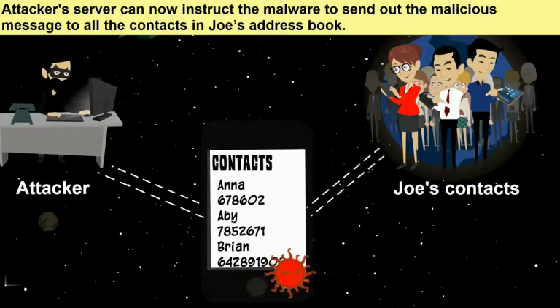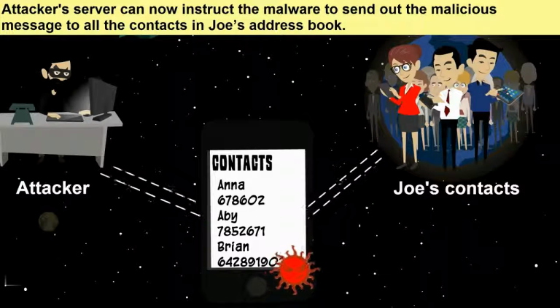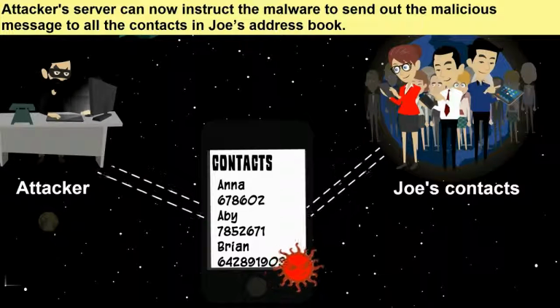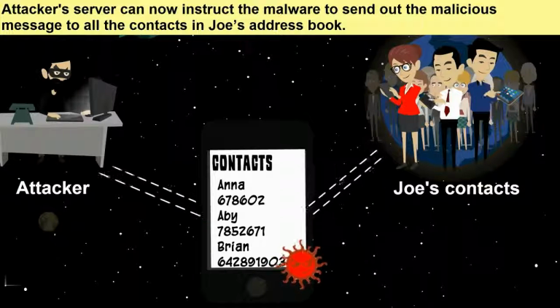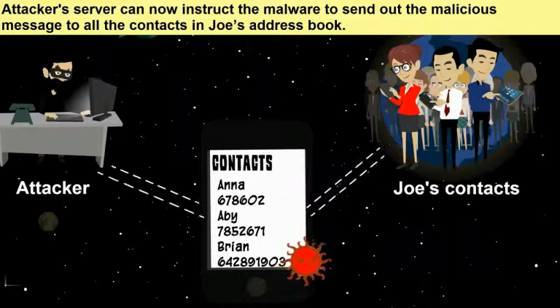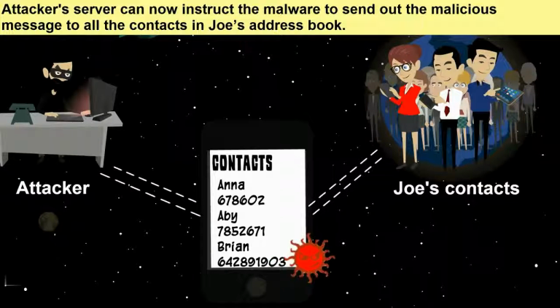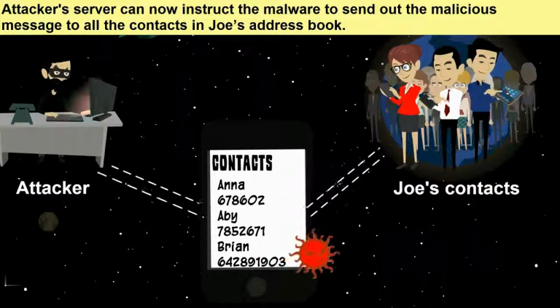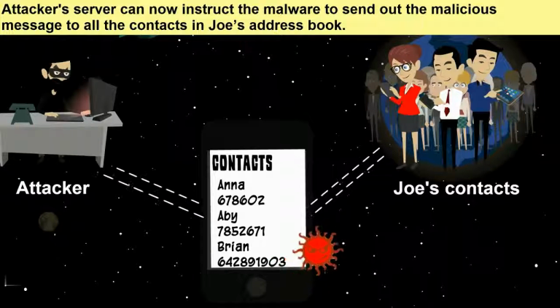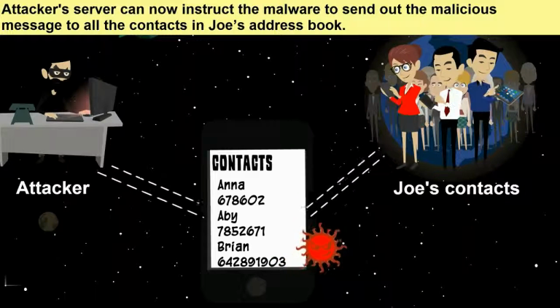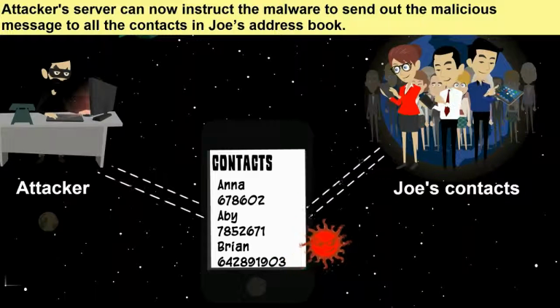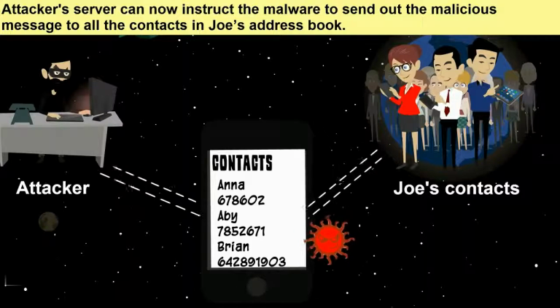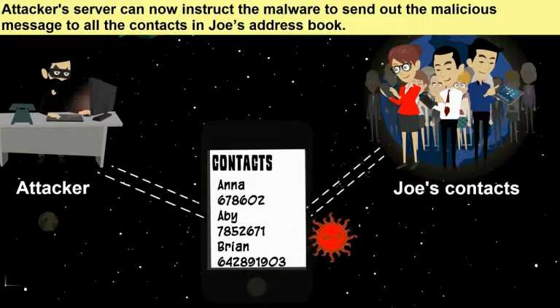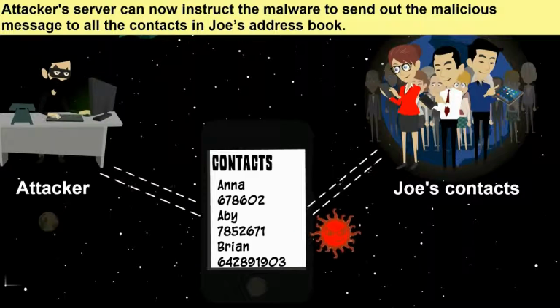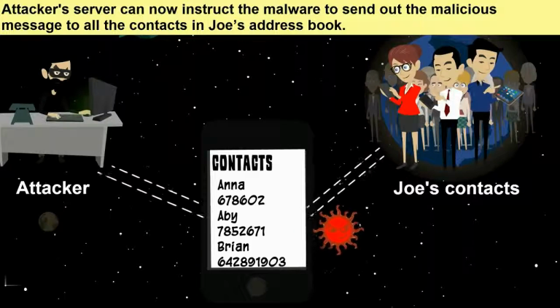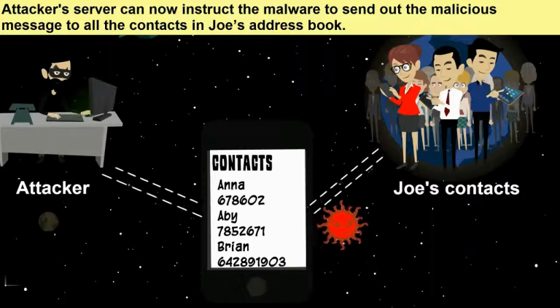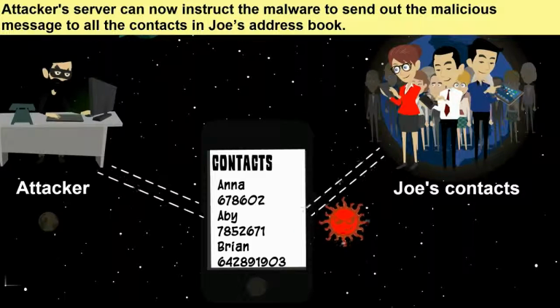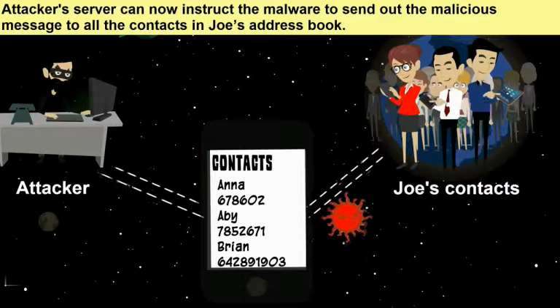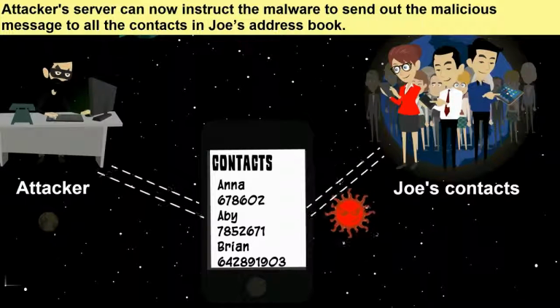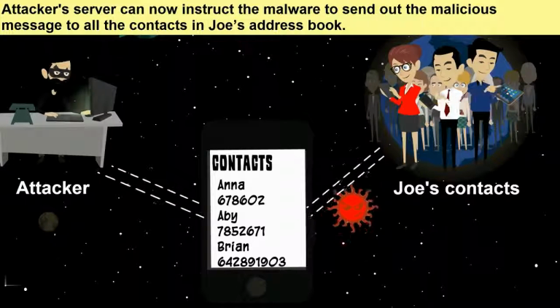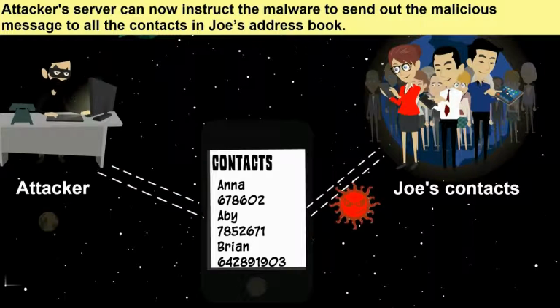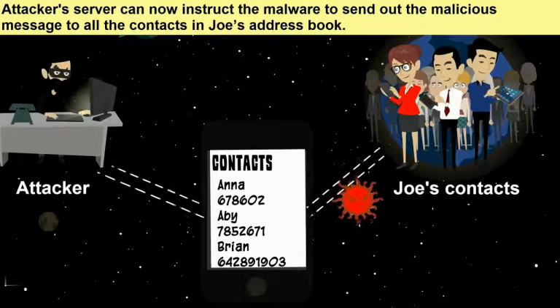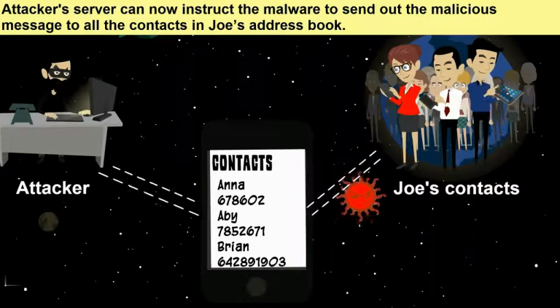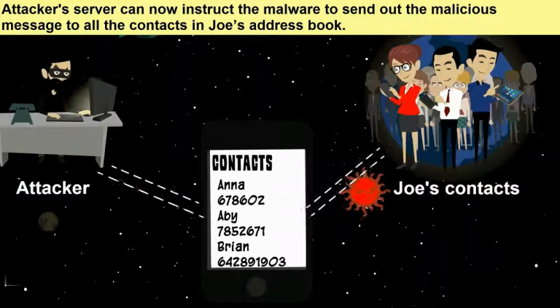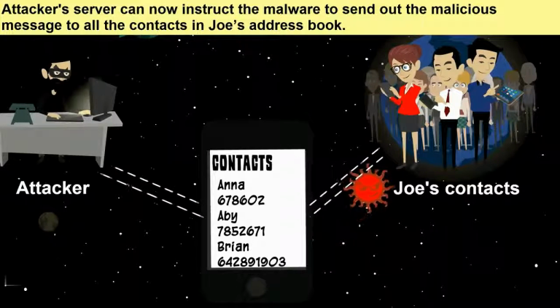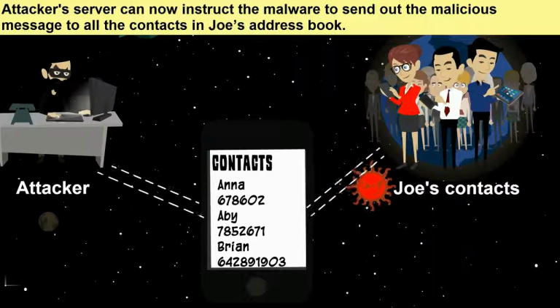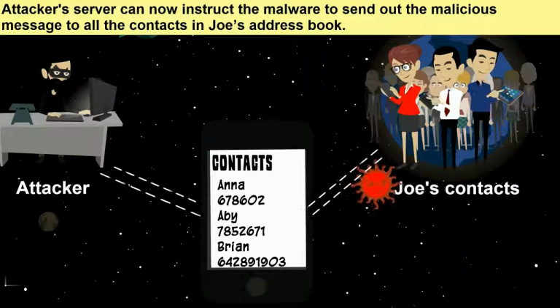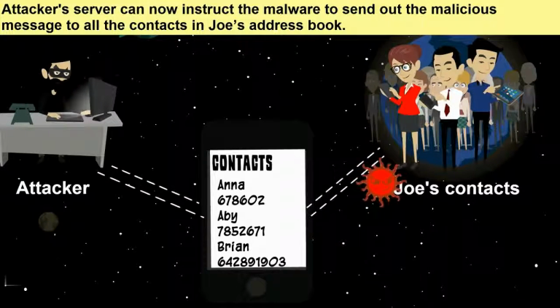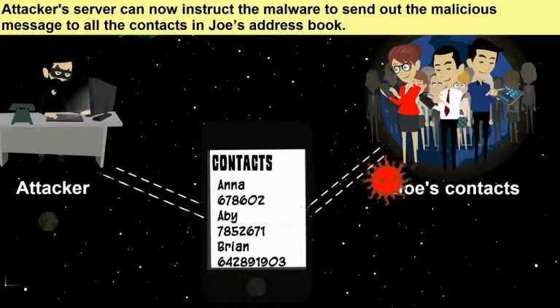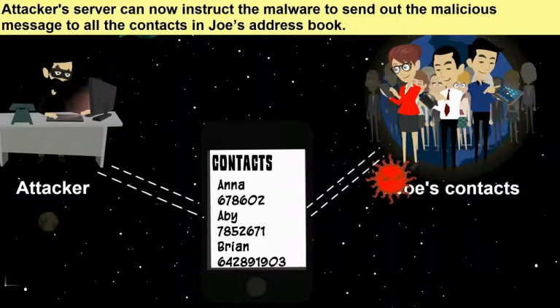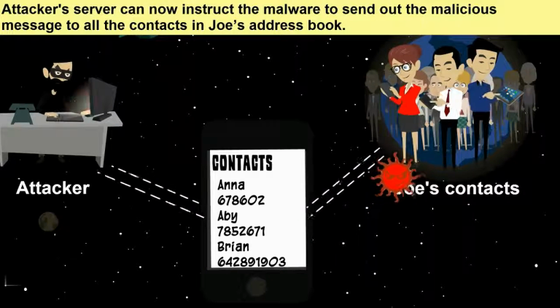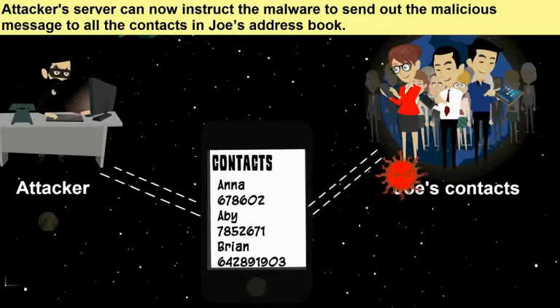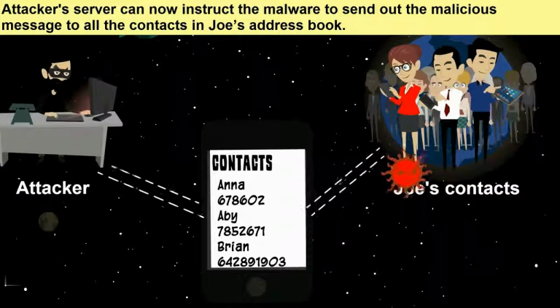The attacker's server can now instruct the malware to send out the malicious message to all the contacts in Joe's address book.